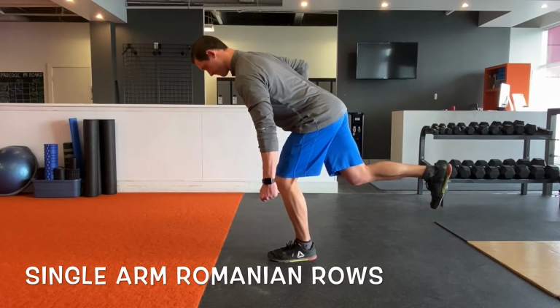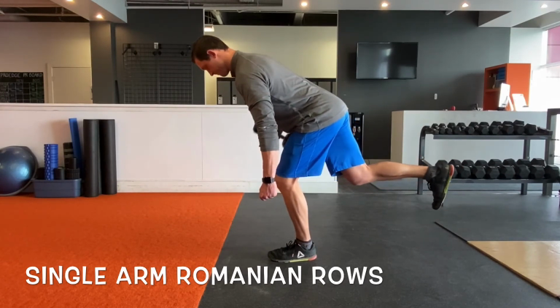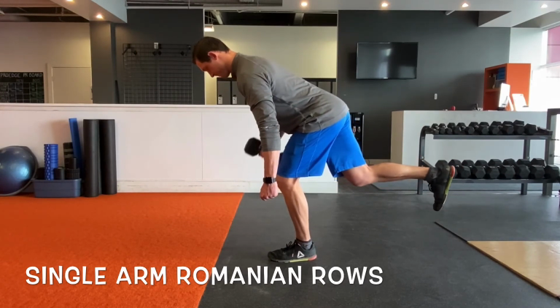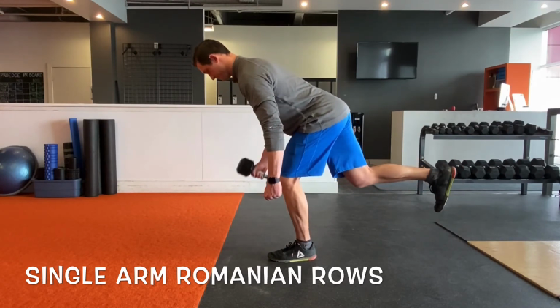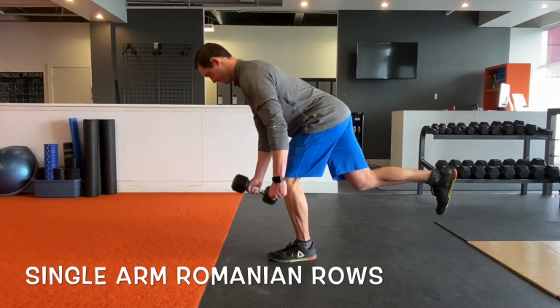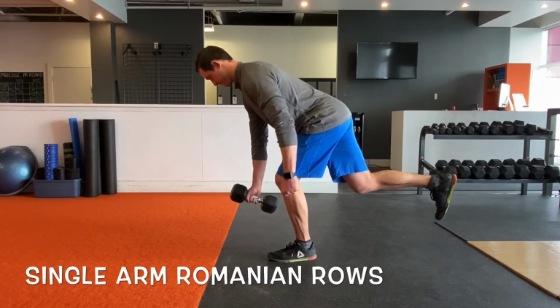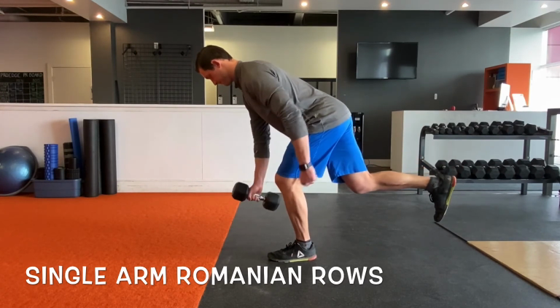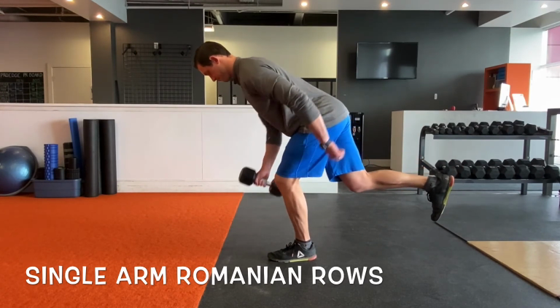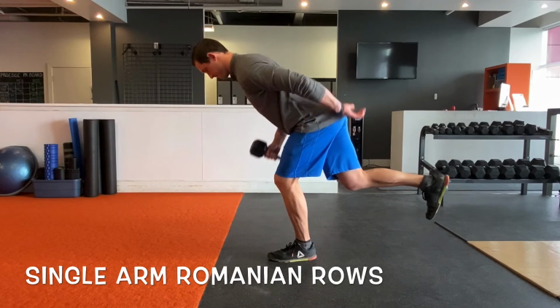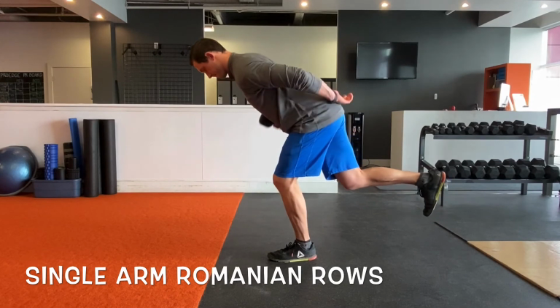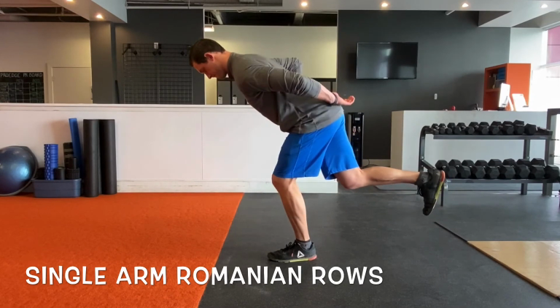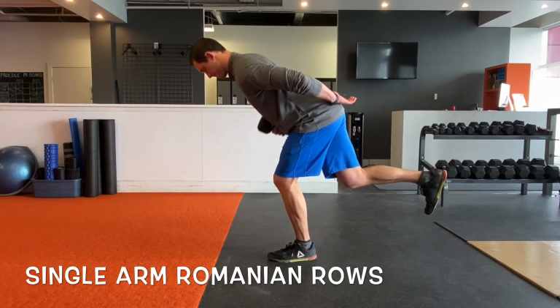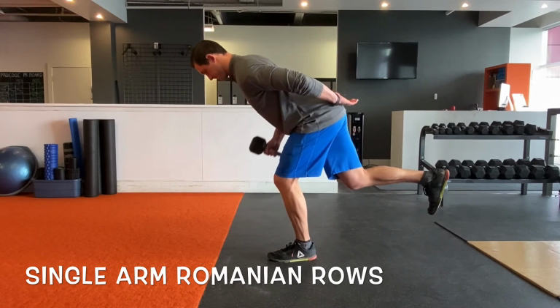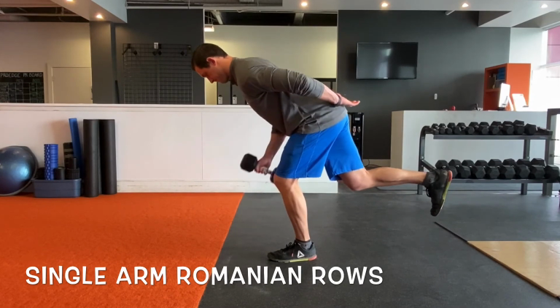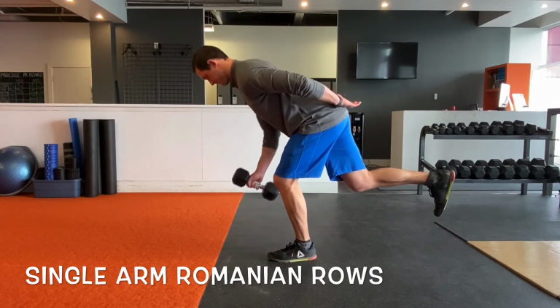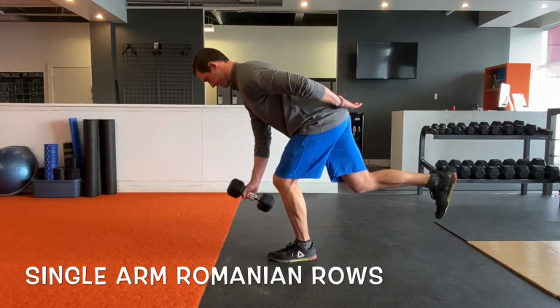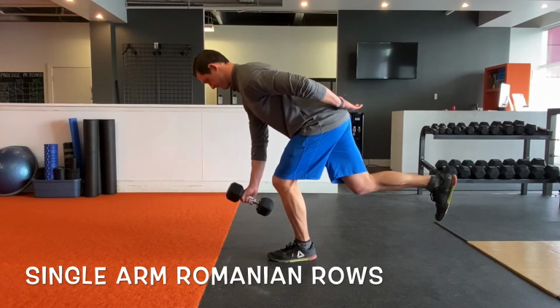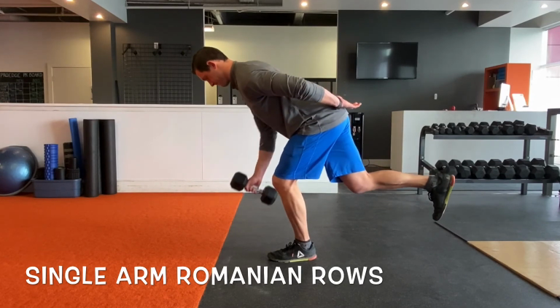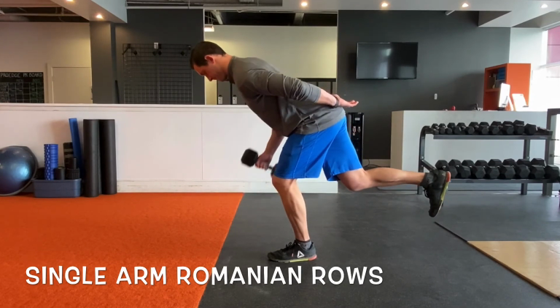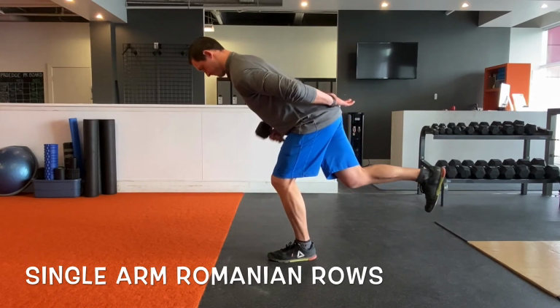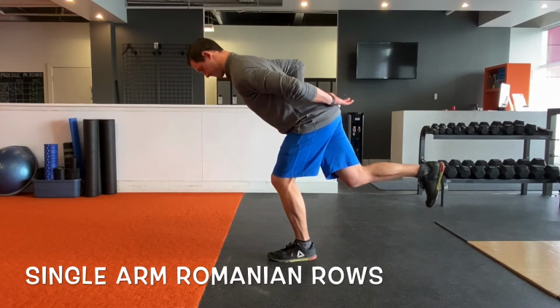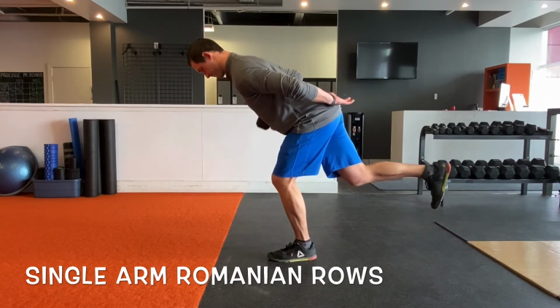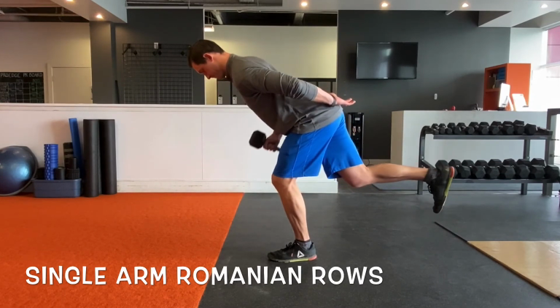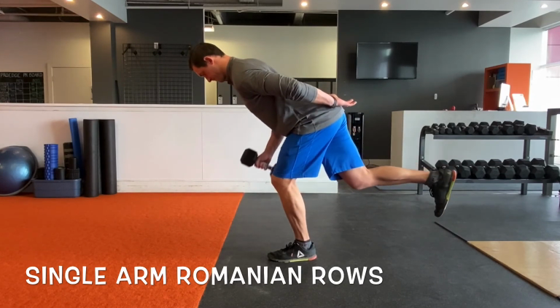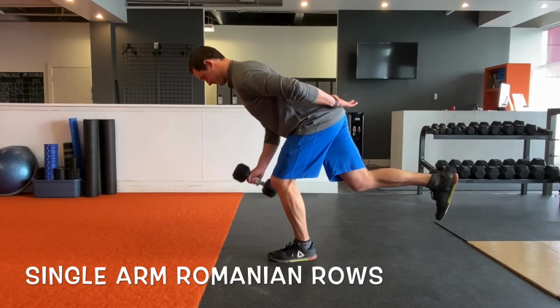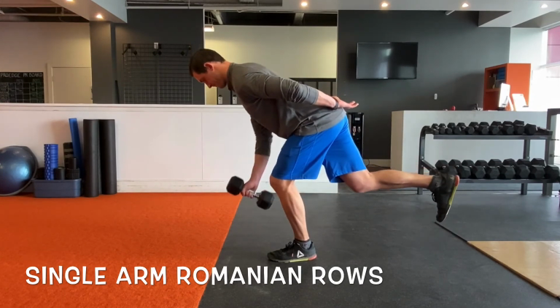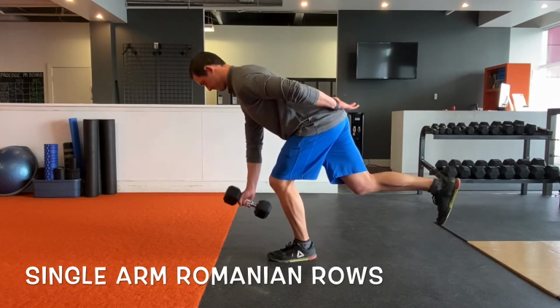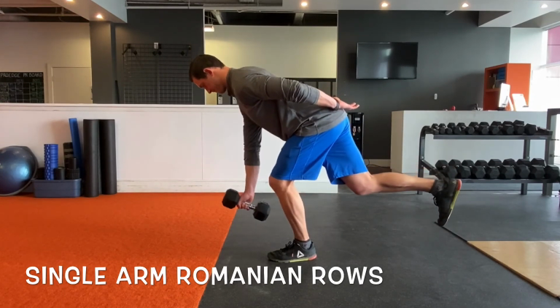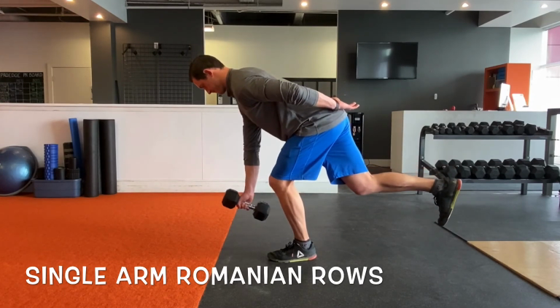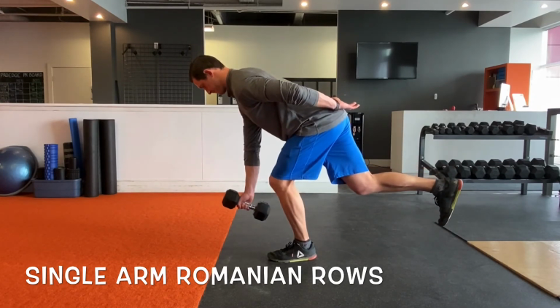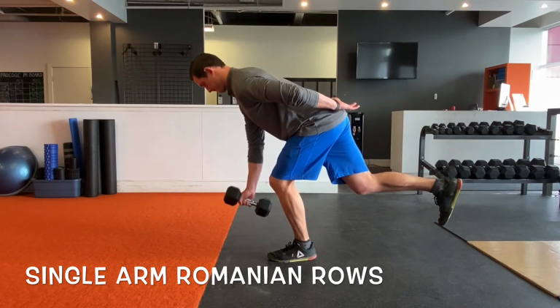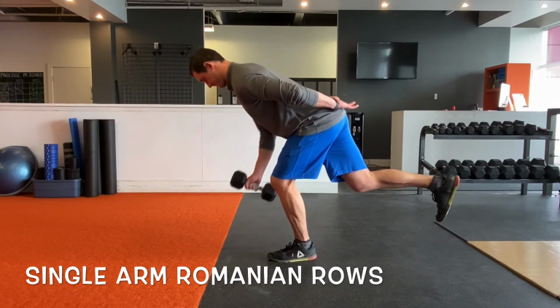As usual, if you continue to have a hard time with the balance, just put a bench or a stool nearby that you can touch the fingers down to as needed.